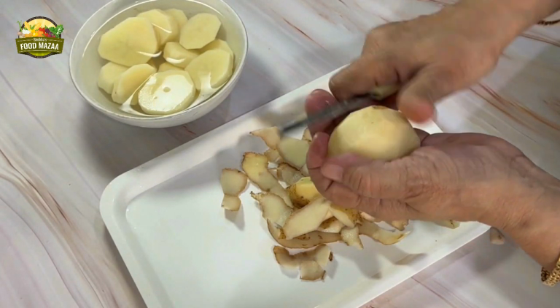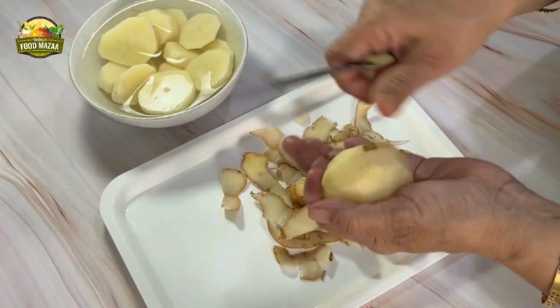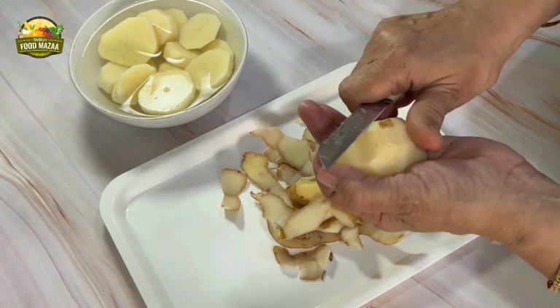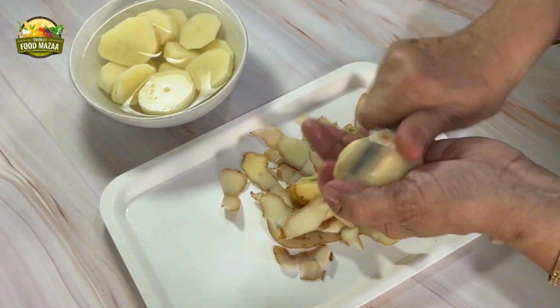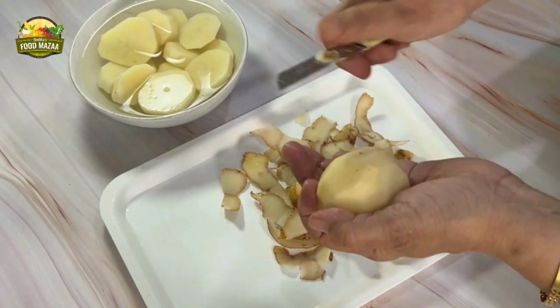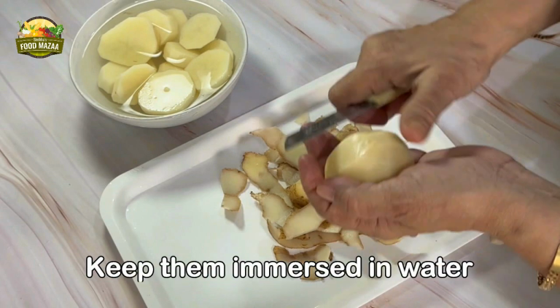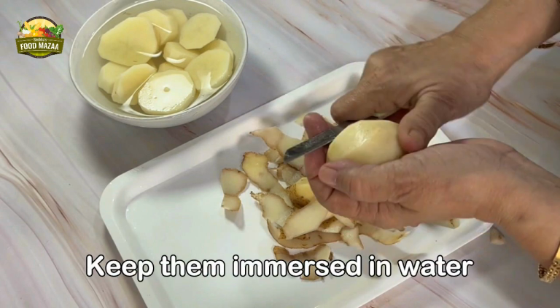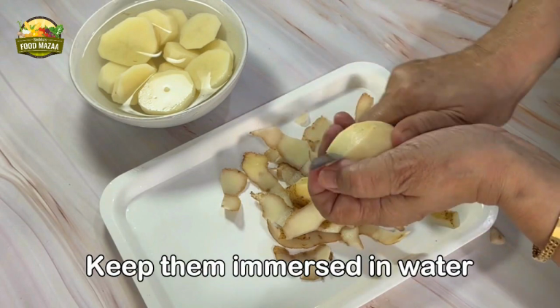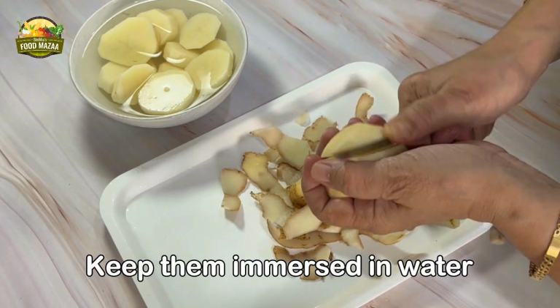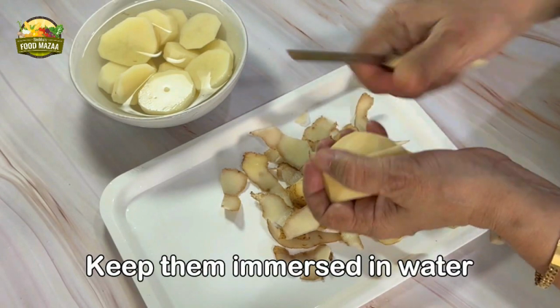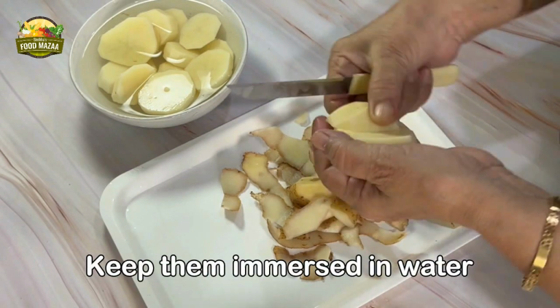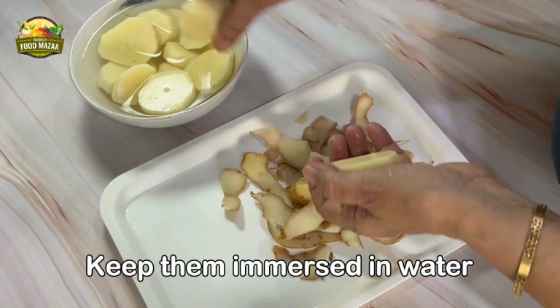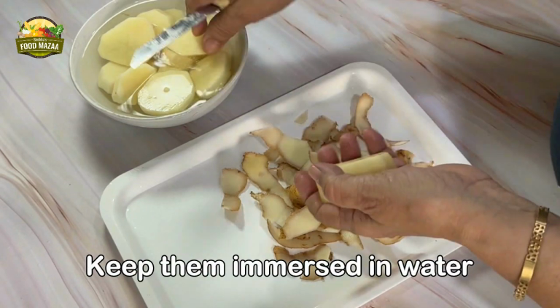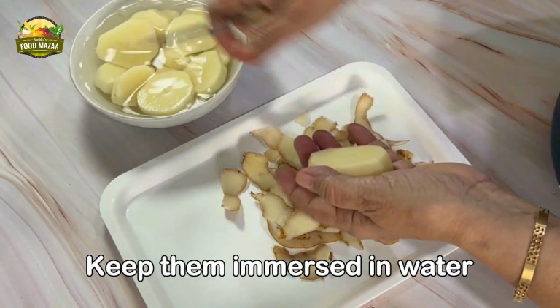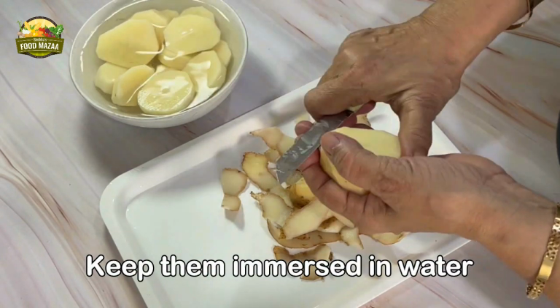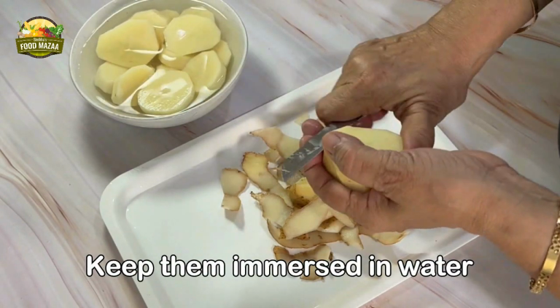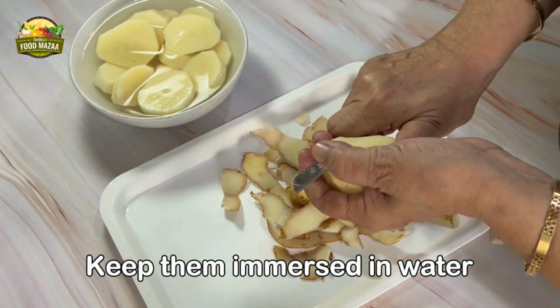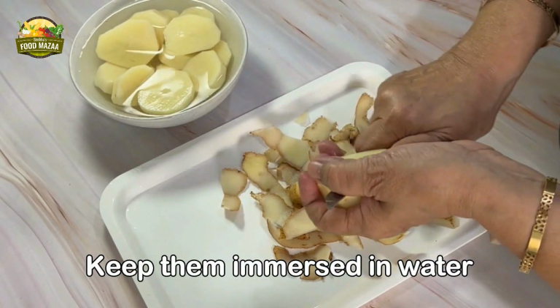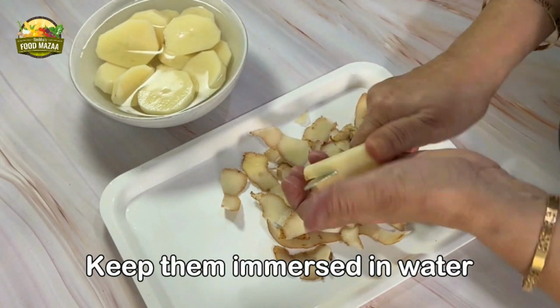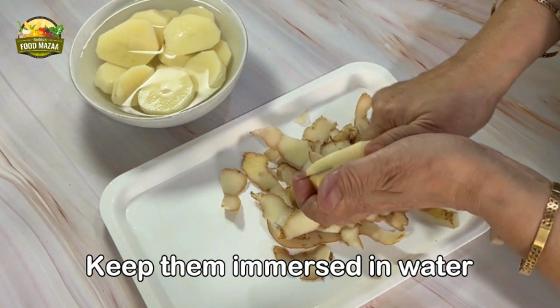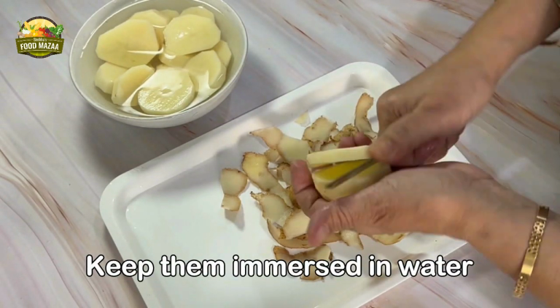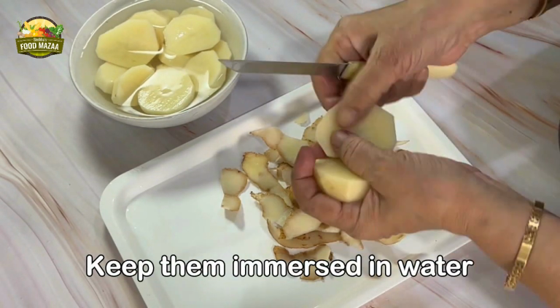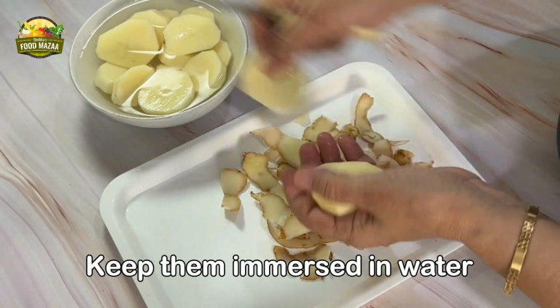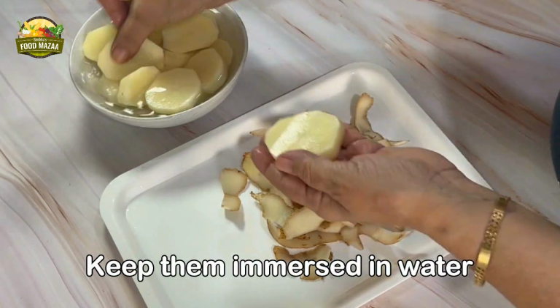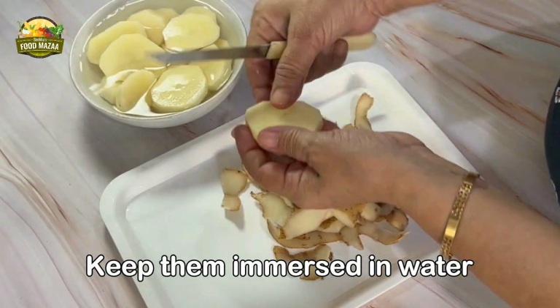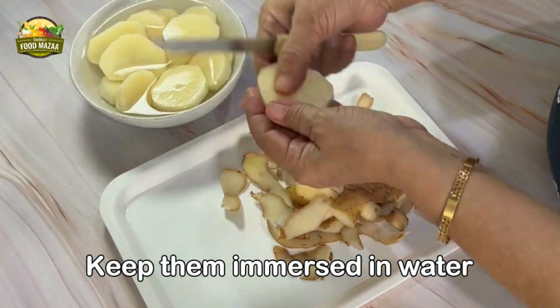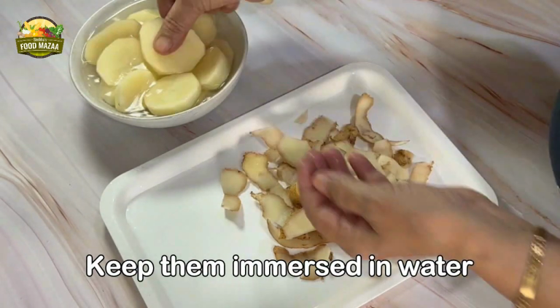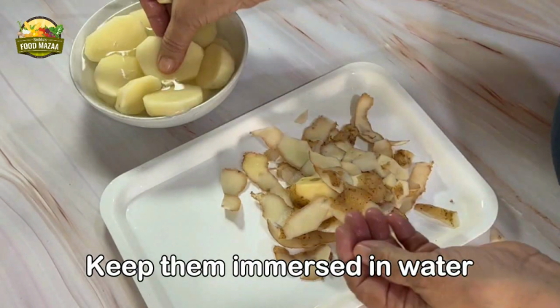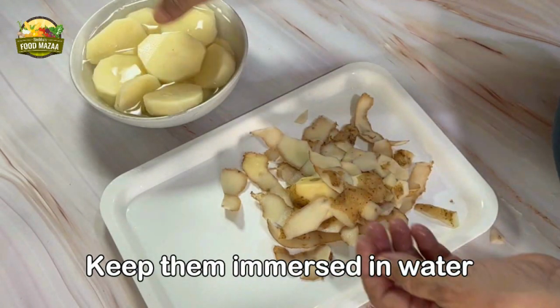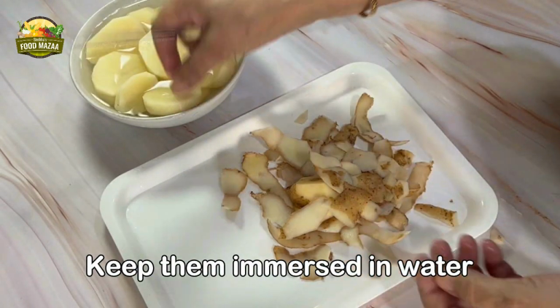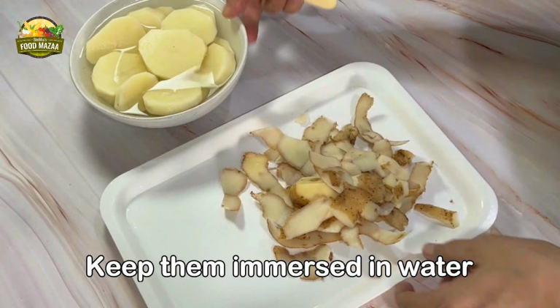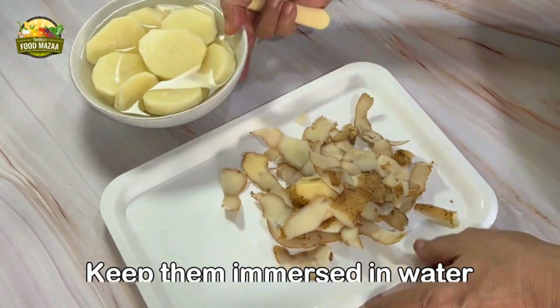Keep the potatoes immersed in water so that they don't turn black.